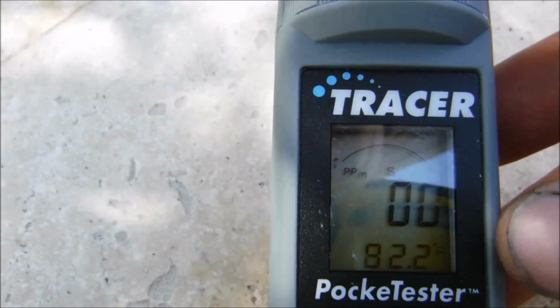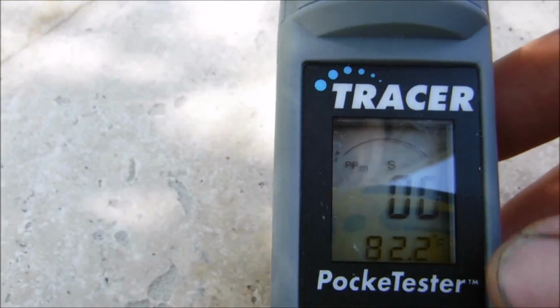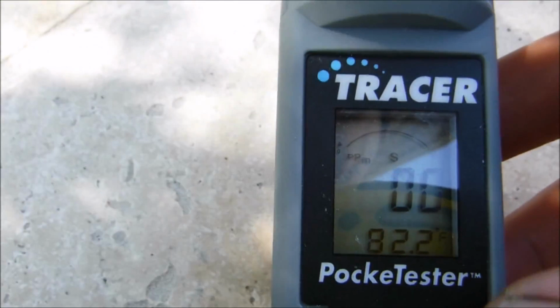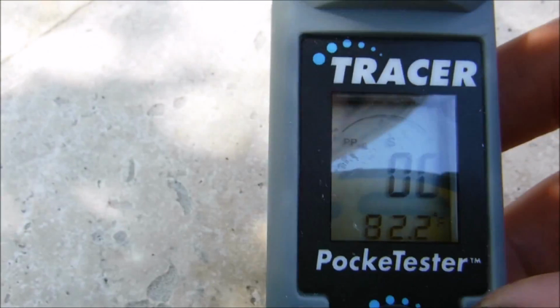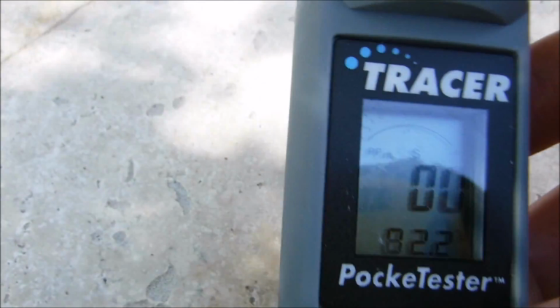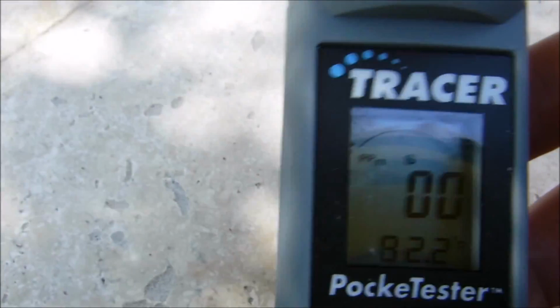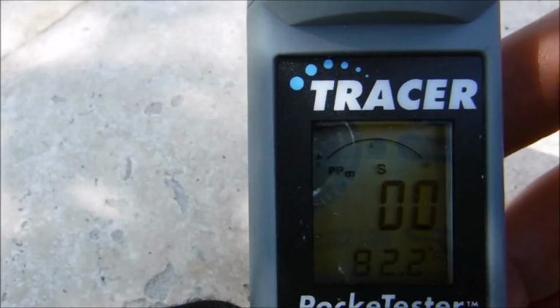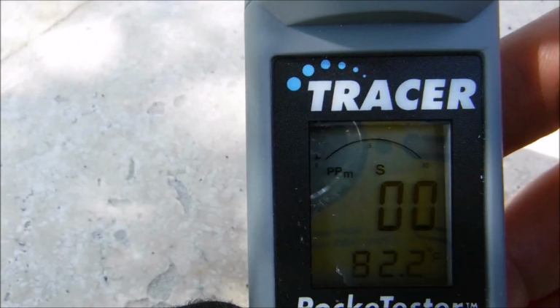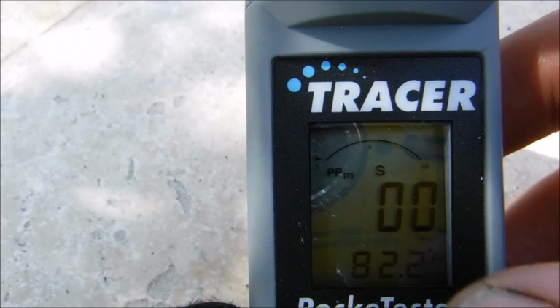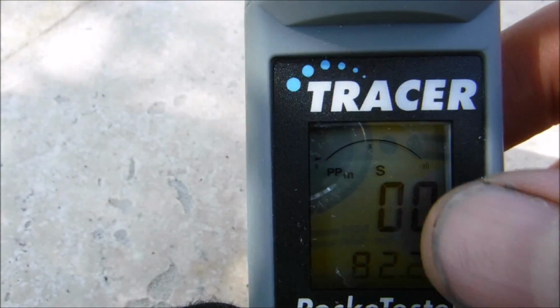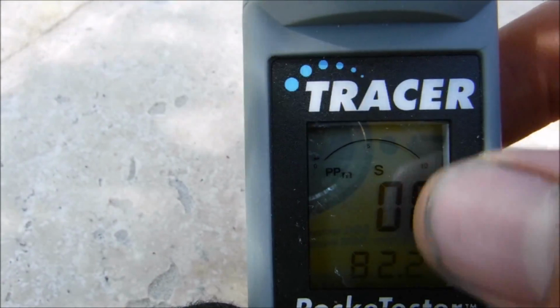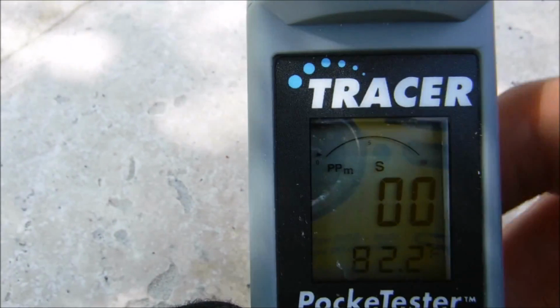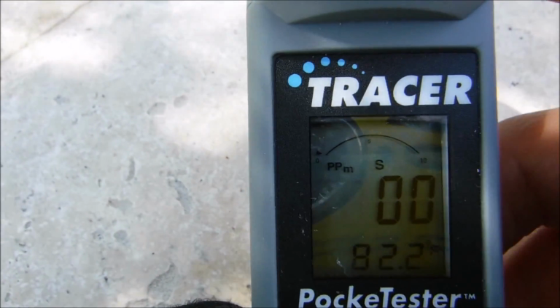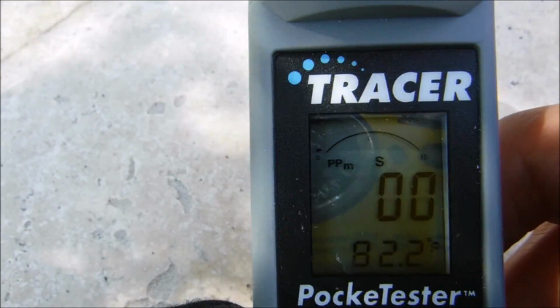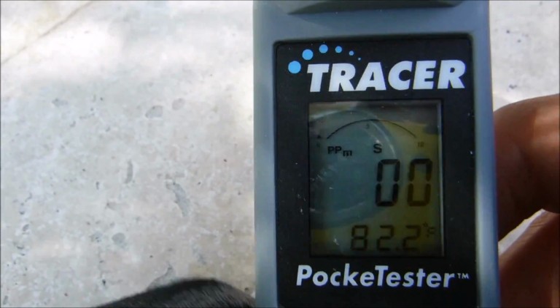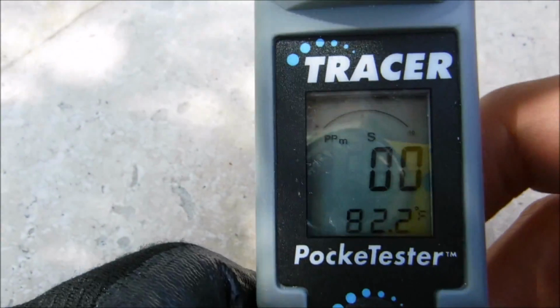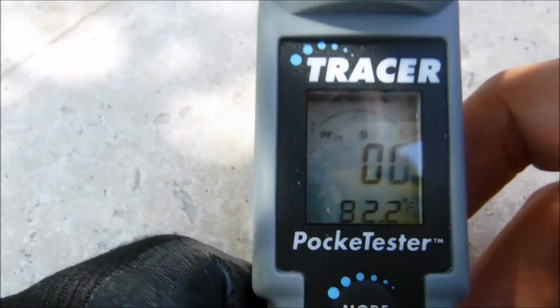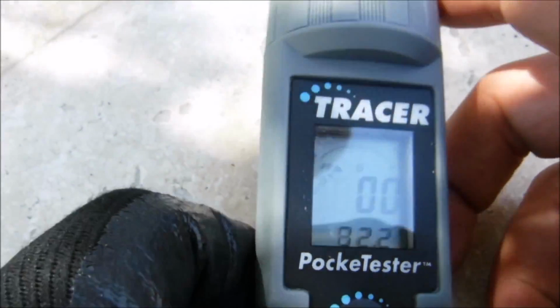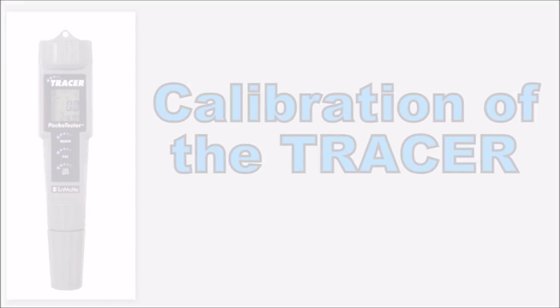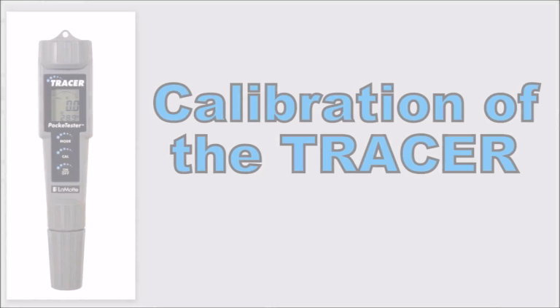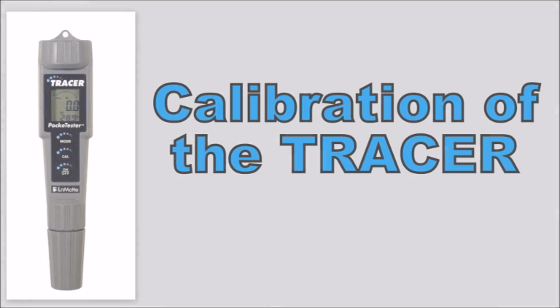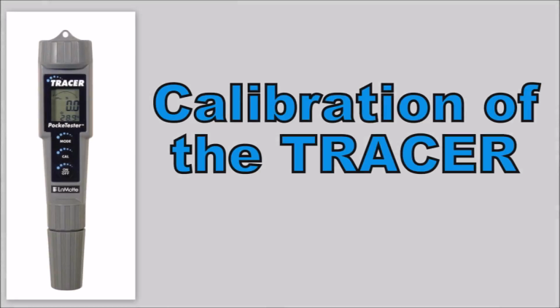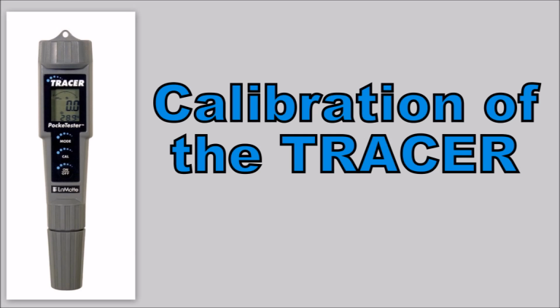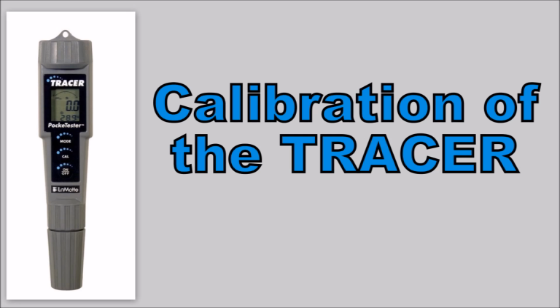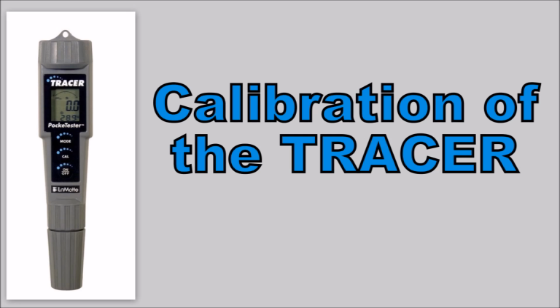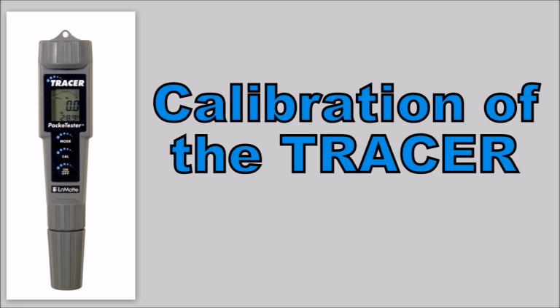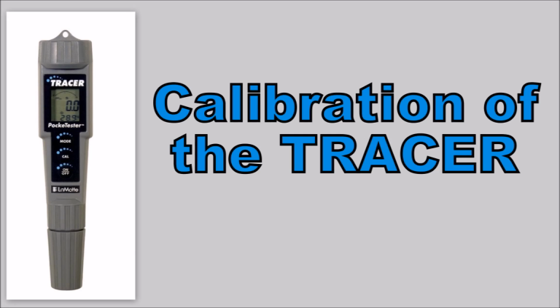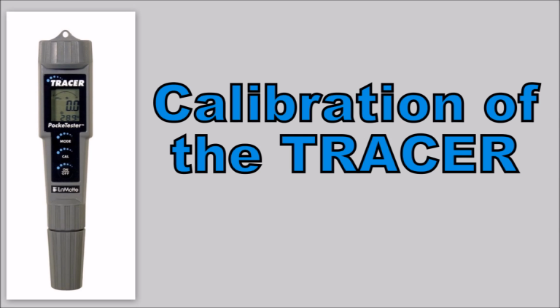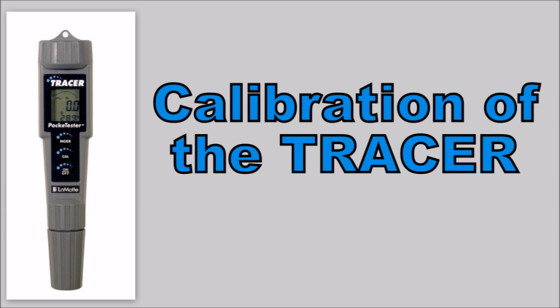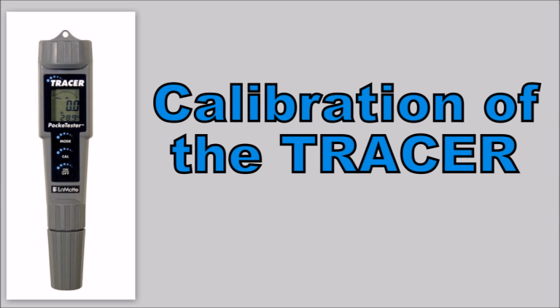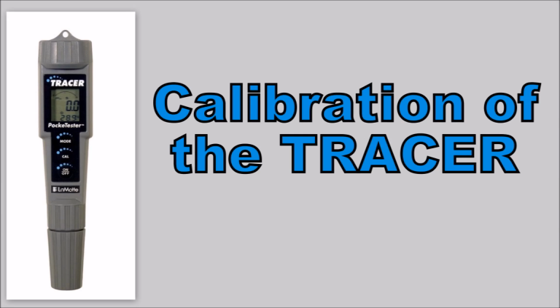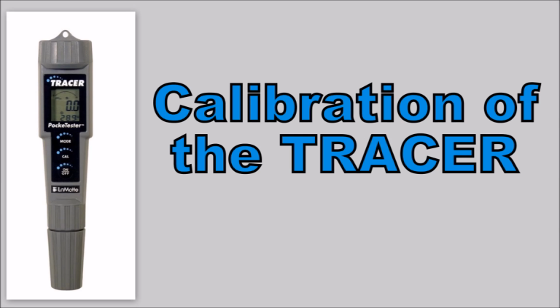When you first turn on the Tracer it's going to be in salinity mode — you'll see the S right there on the screen. When you go to calibrate the Tracer, make sure that it's in salinity mode.